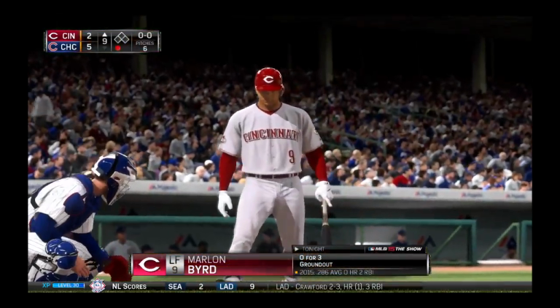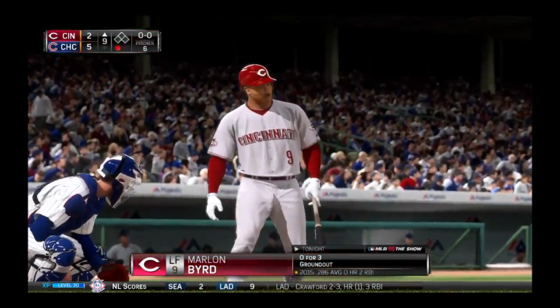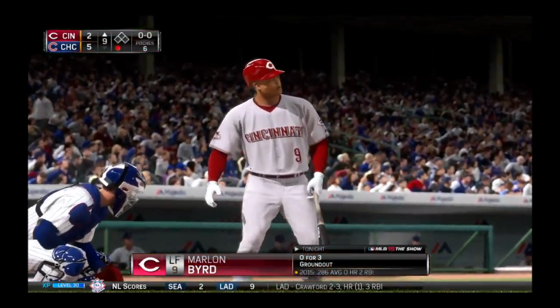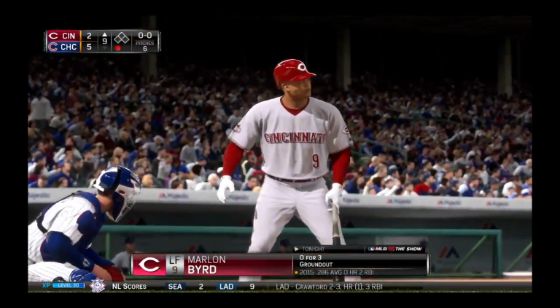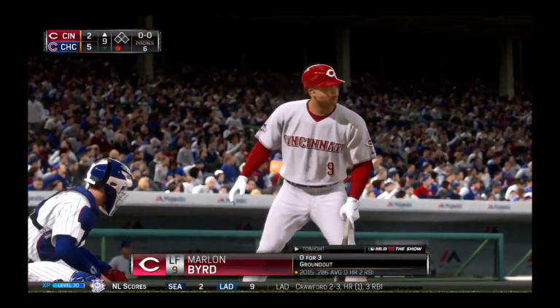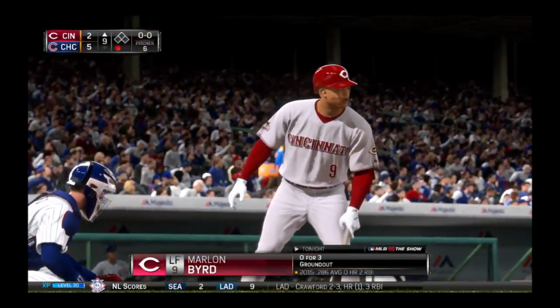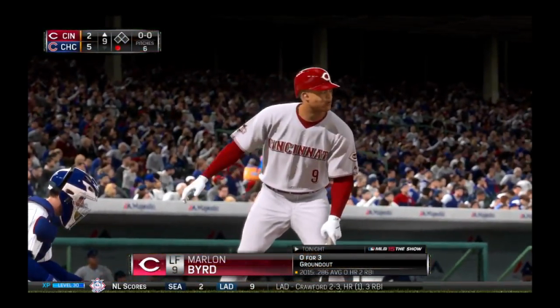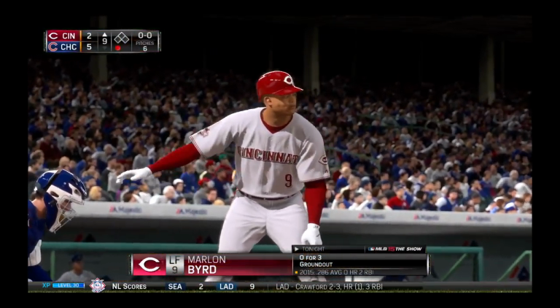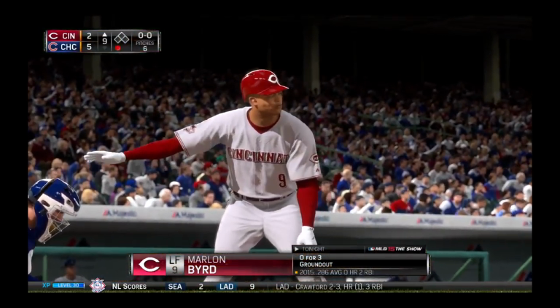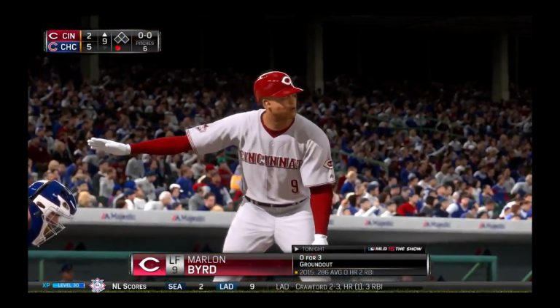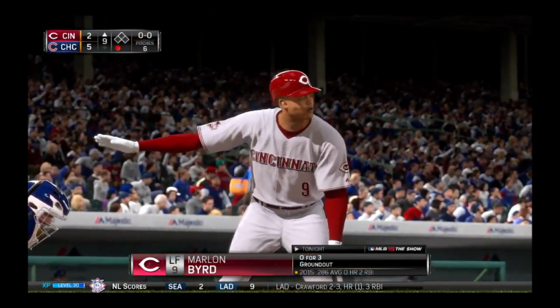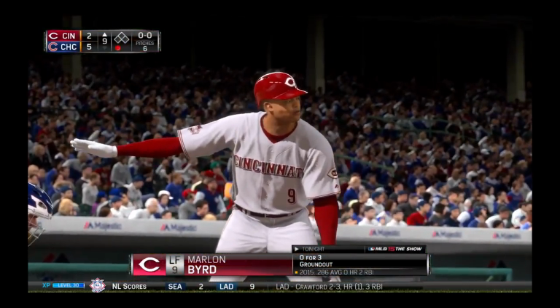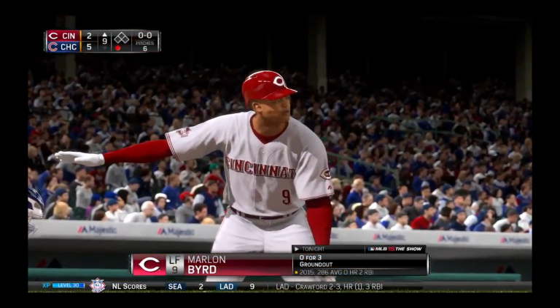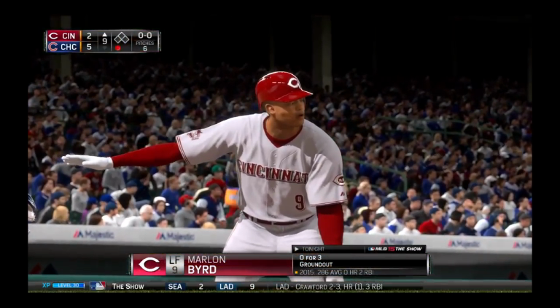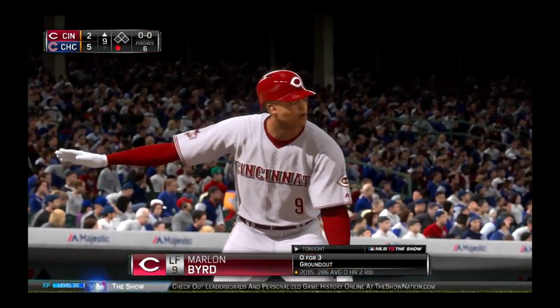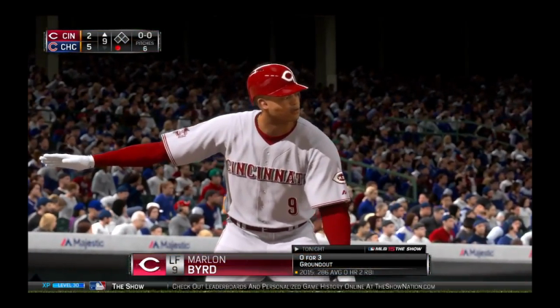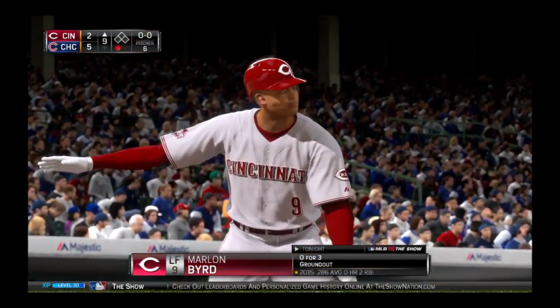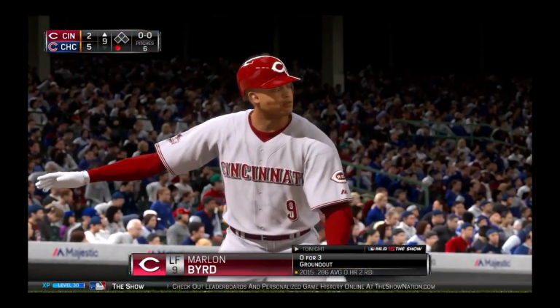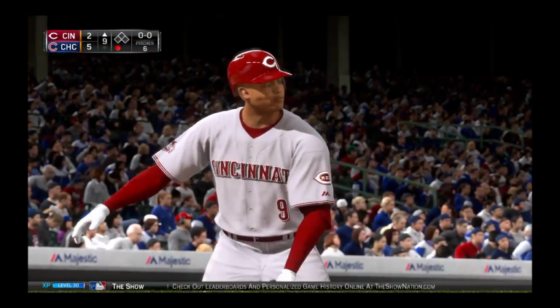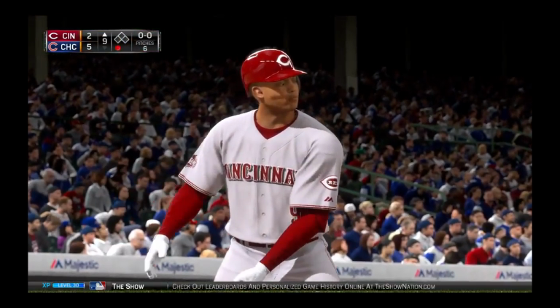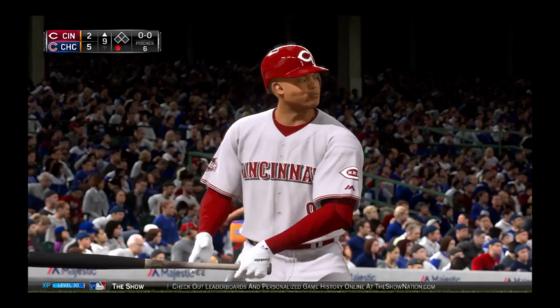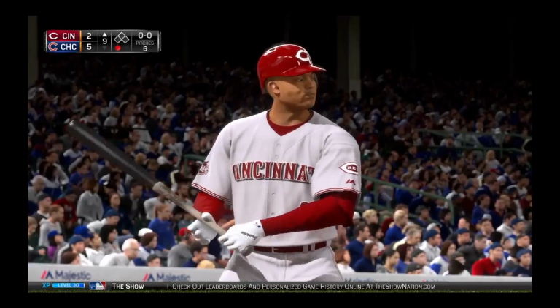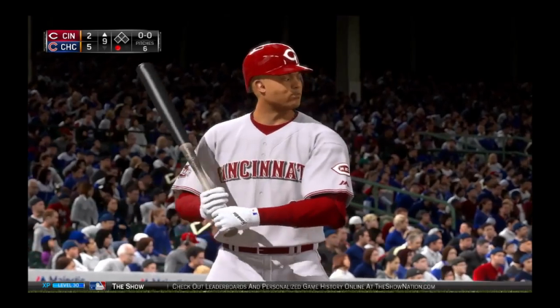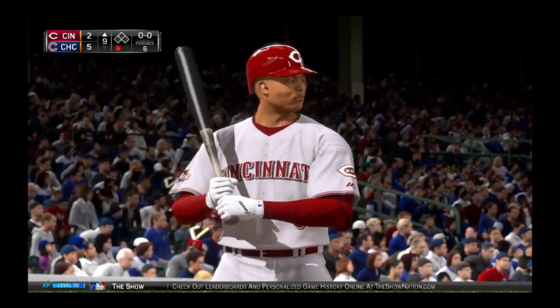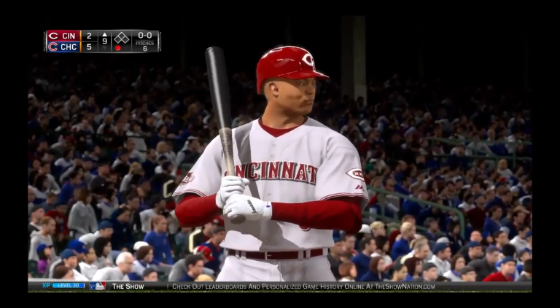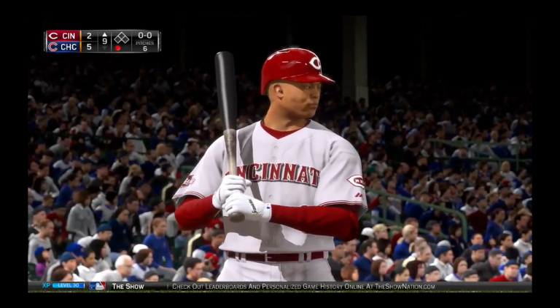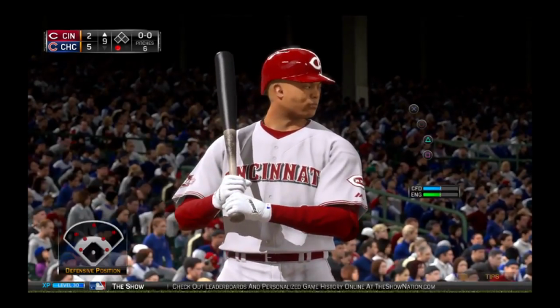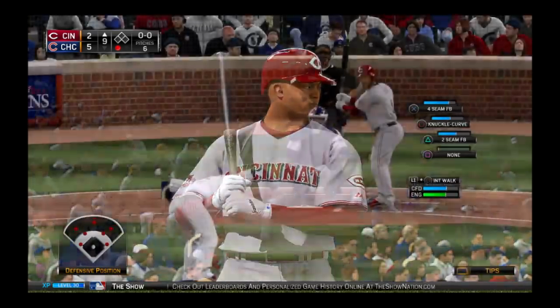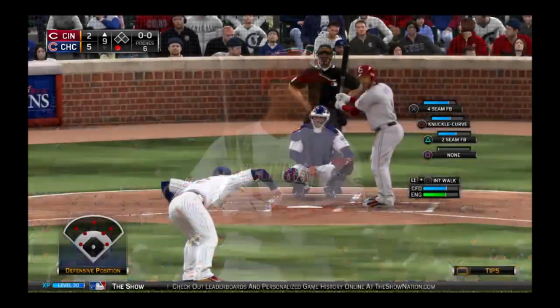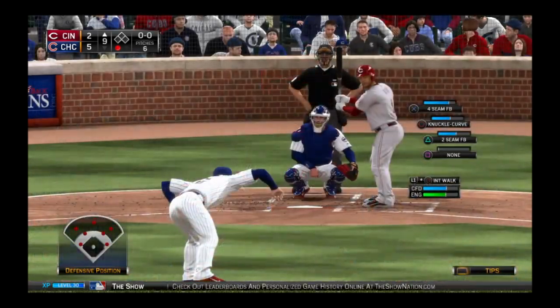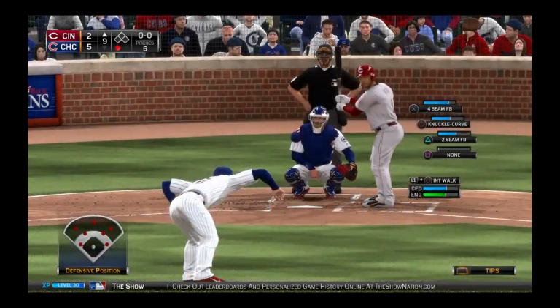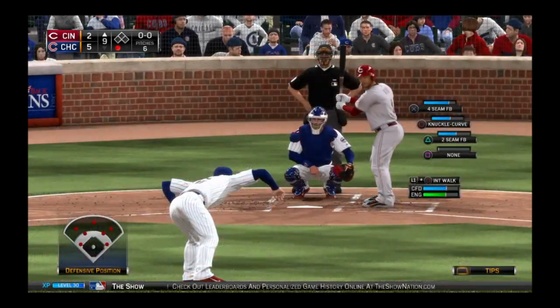Marlon Byrd will stand in, needing to do something here to get on base, as they're down to their final two outs.